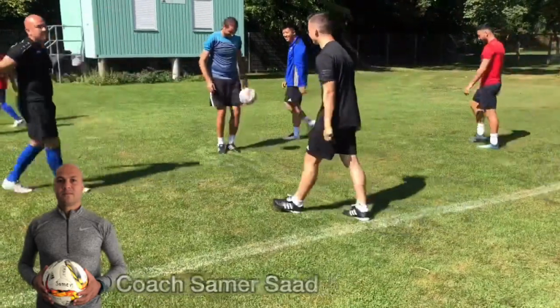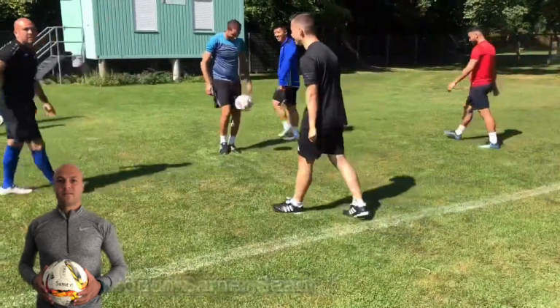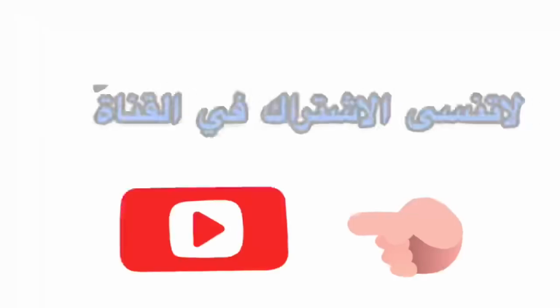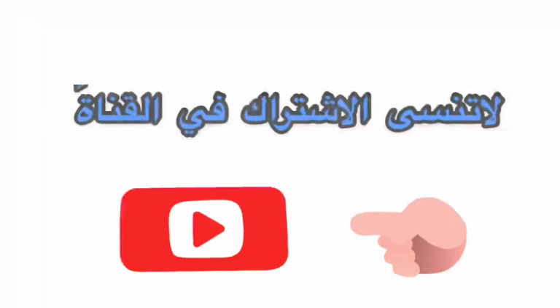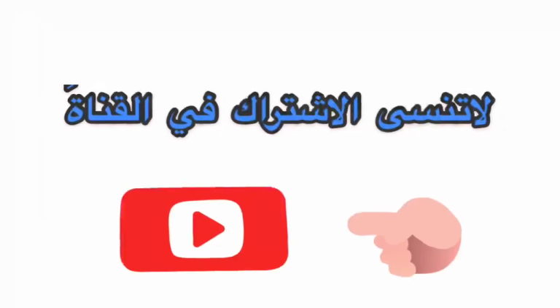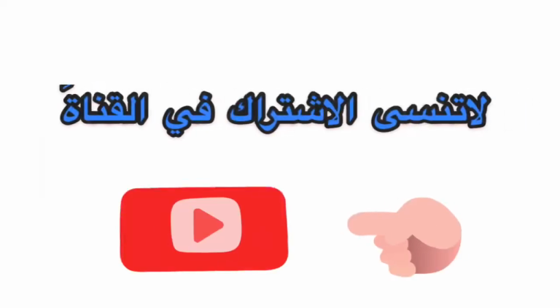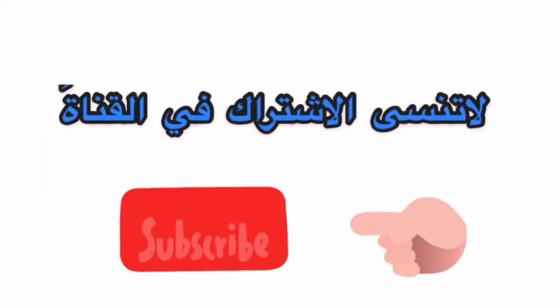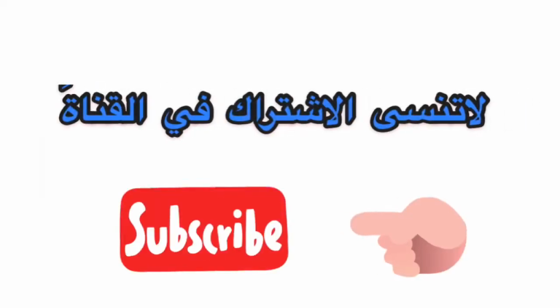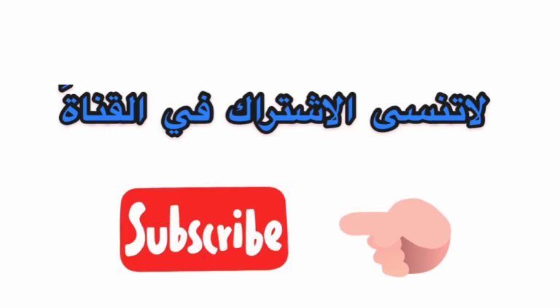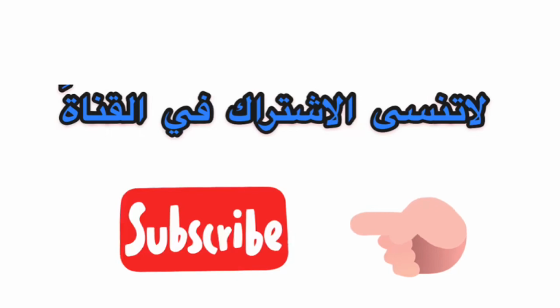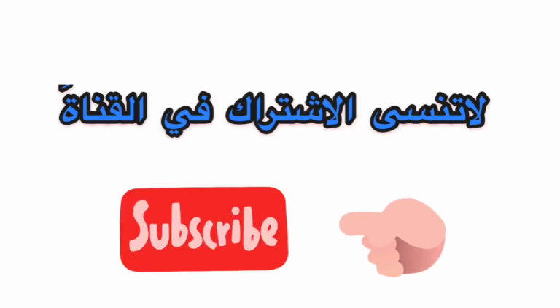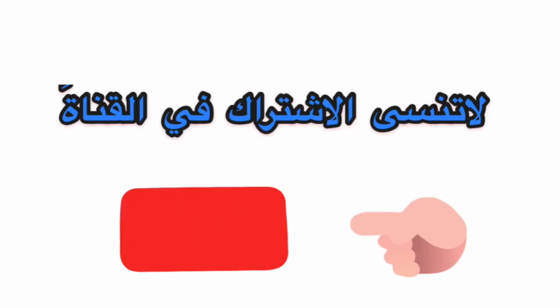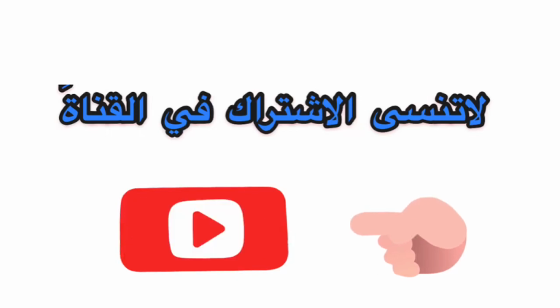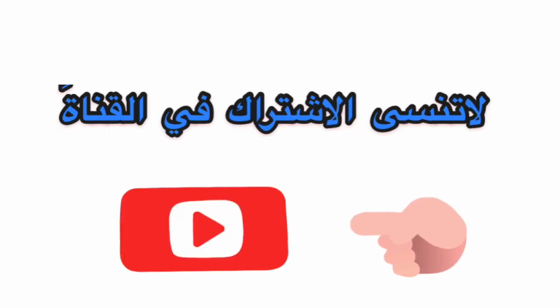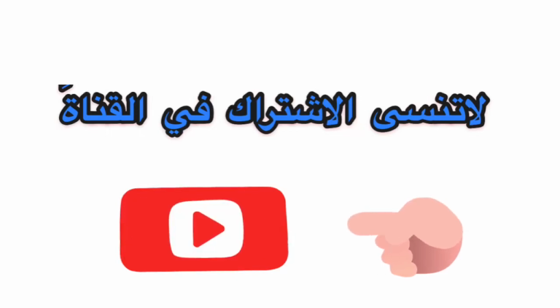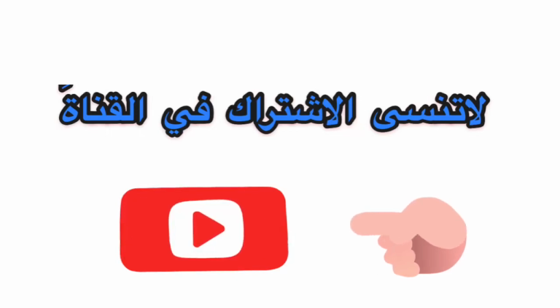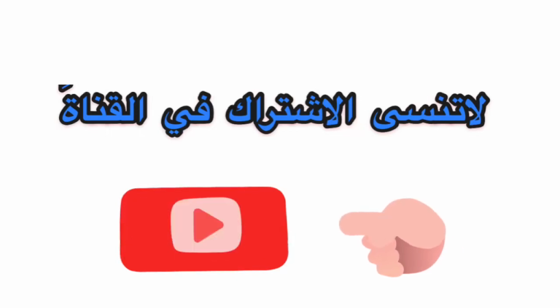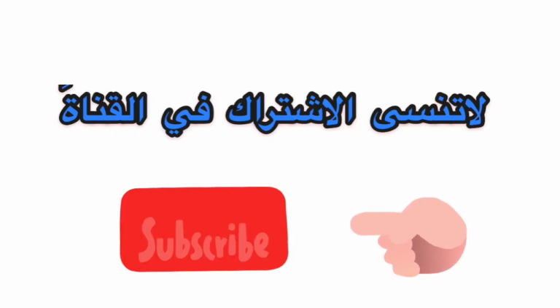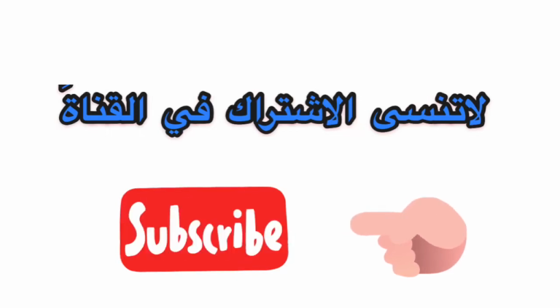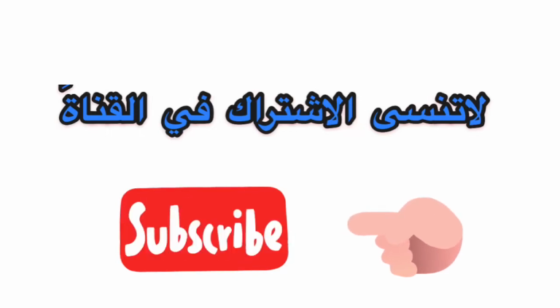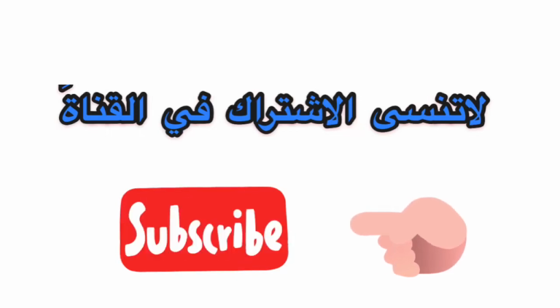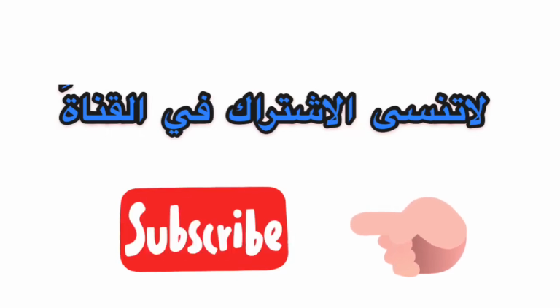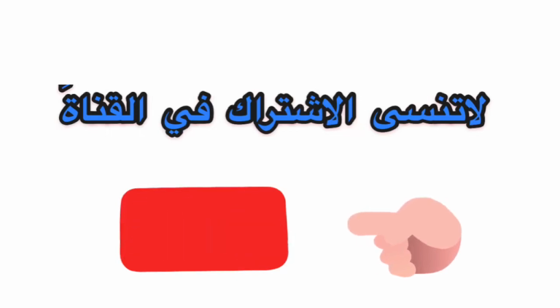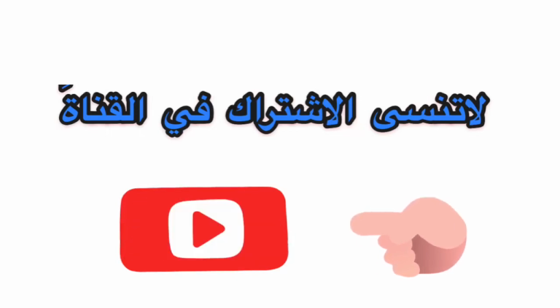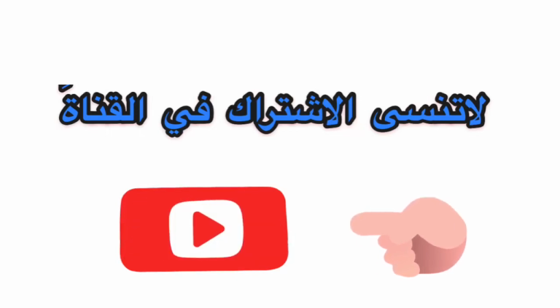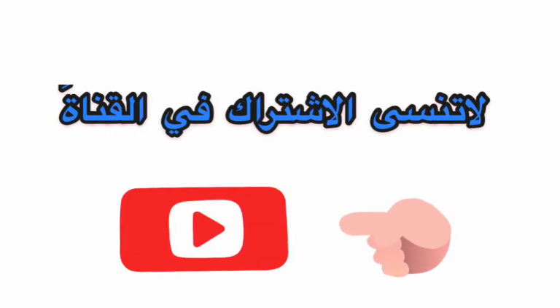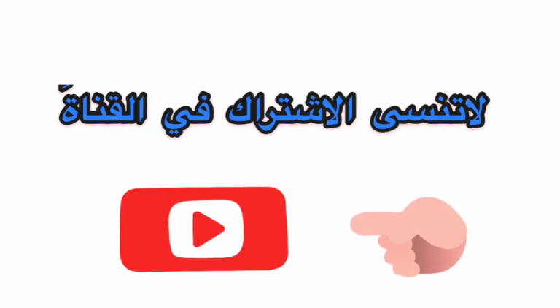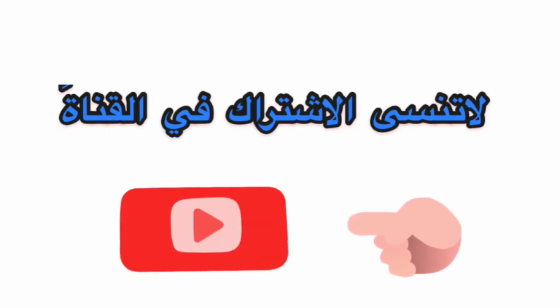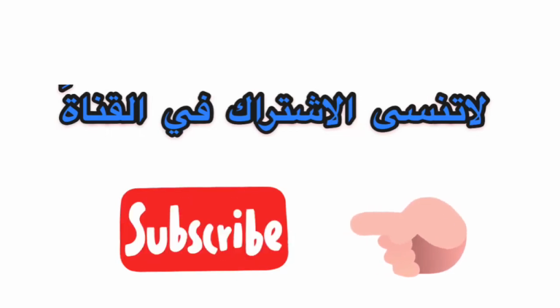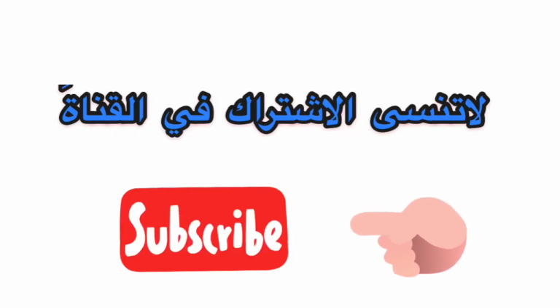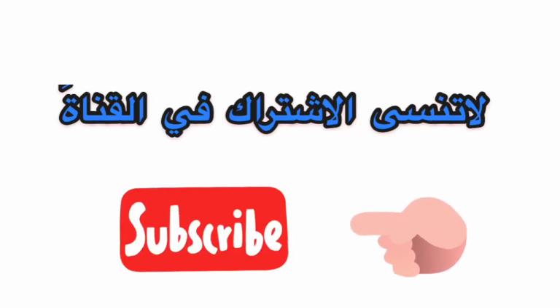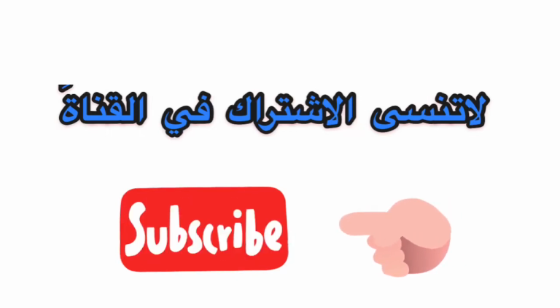ولا تنسوا المتابعة والاشتراك في القناة، شكرا لكم. (Don't forget to follow and subscribe to the channel. Thank you.)